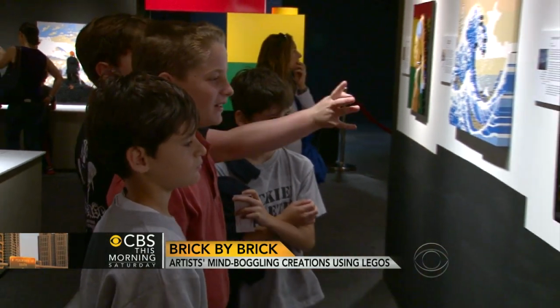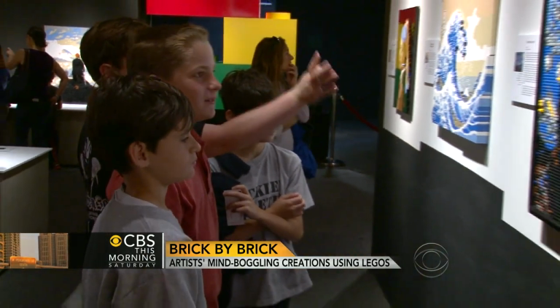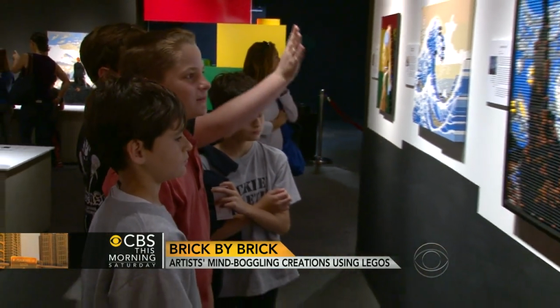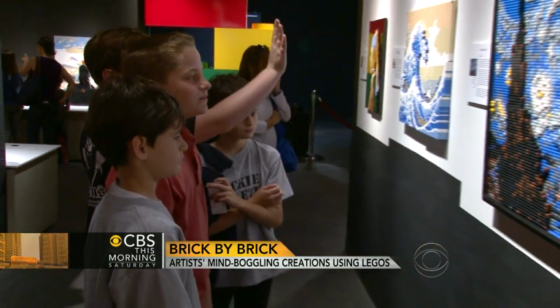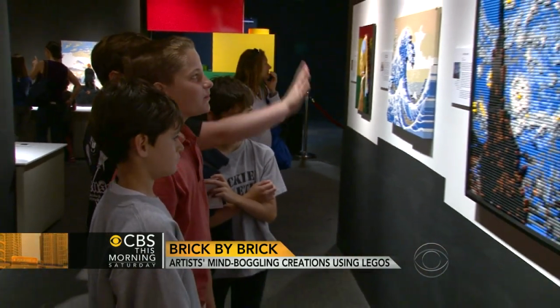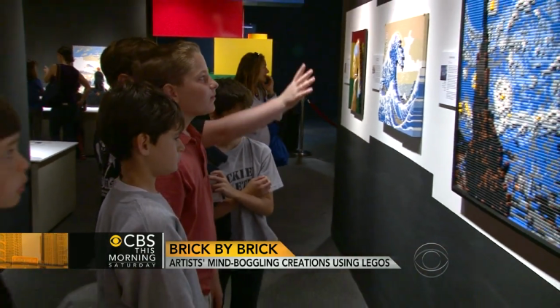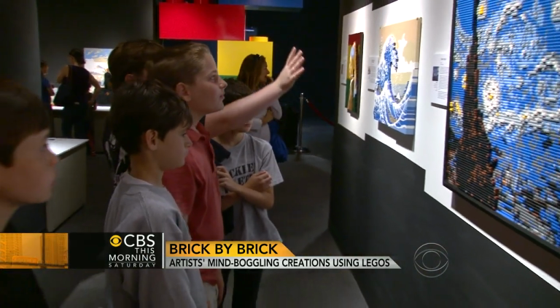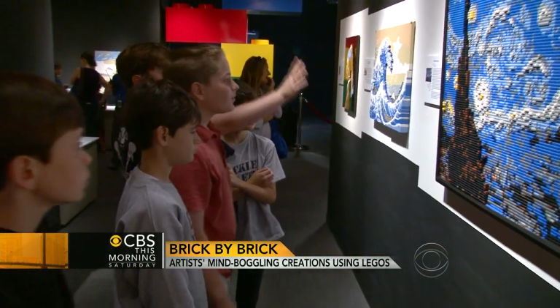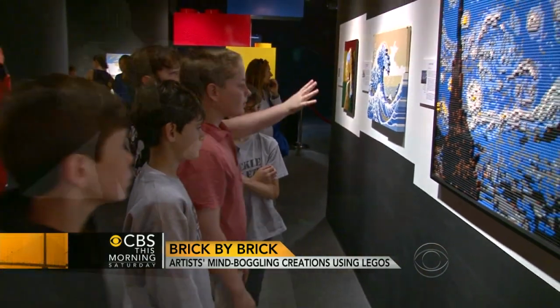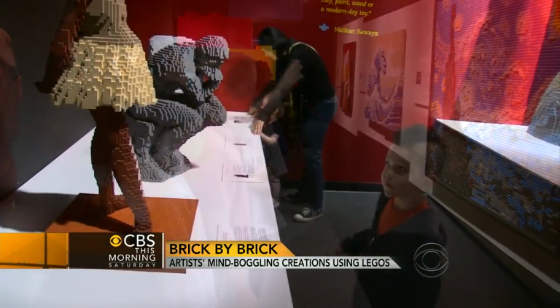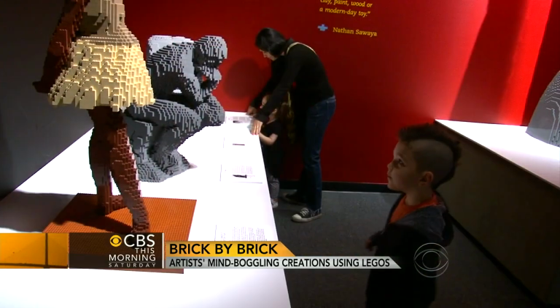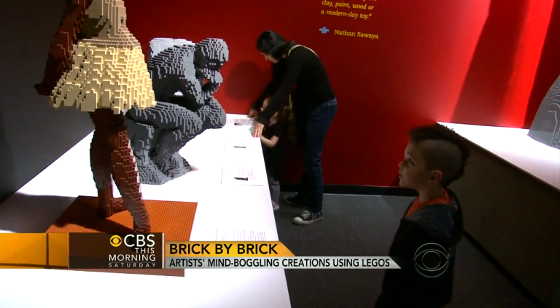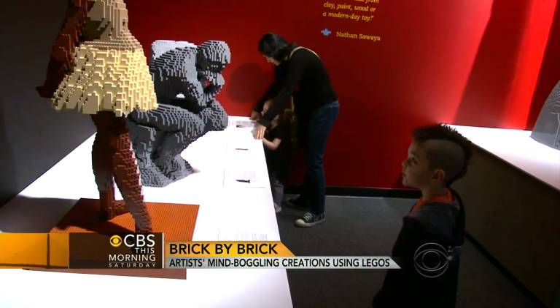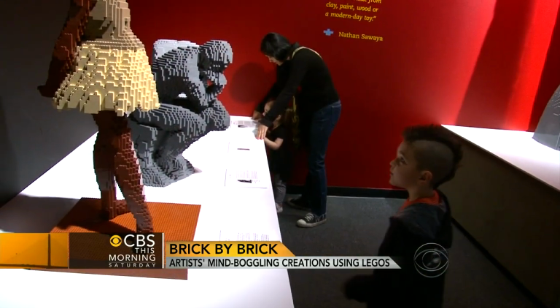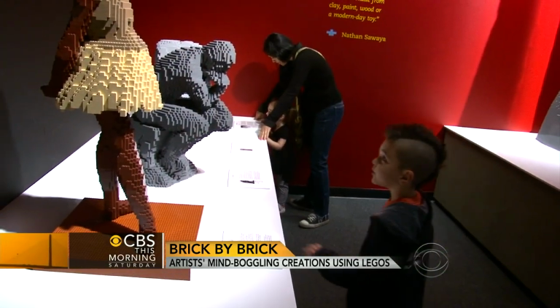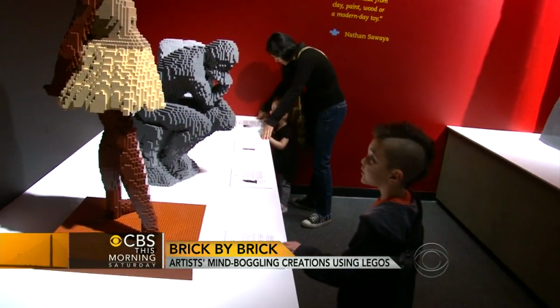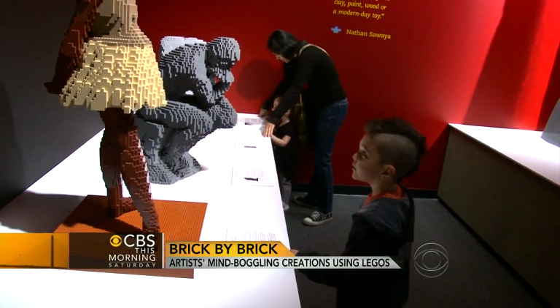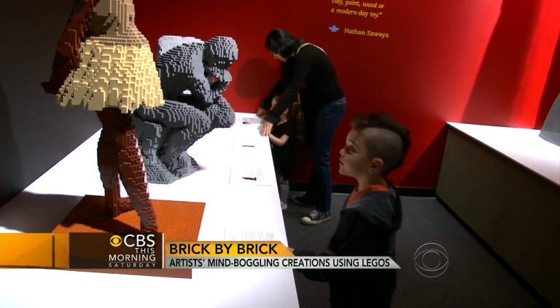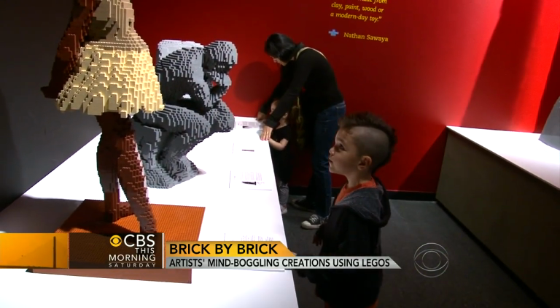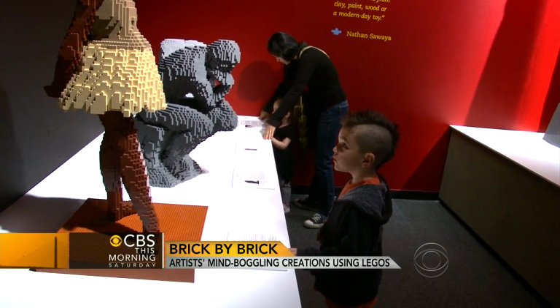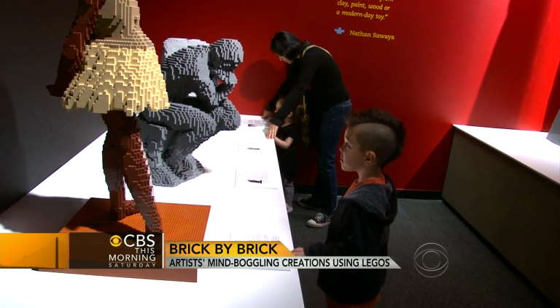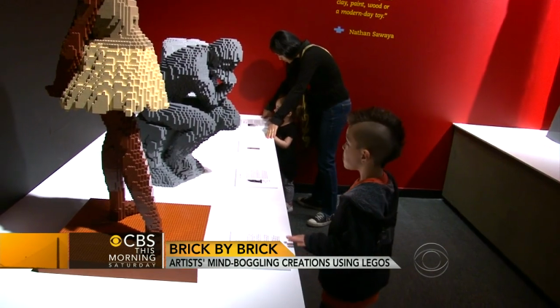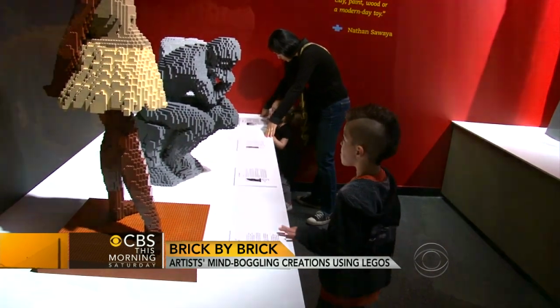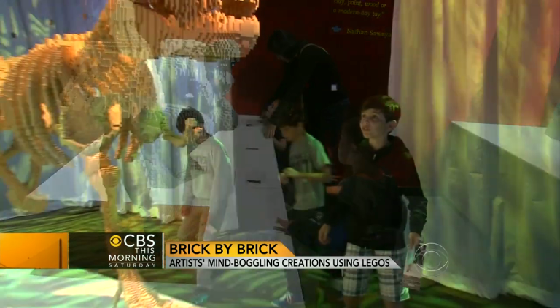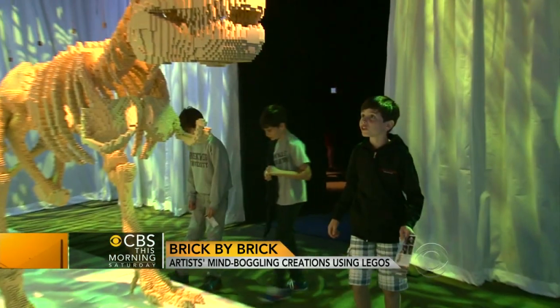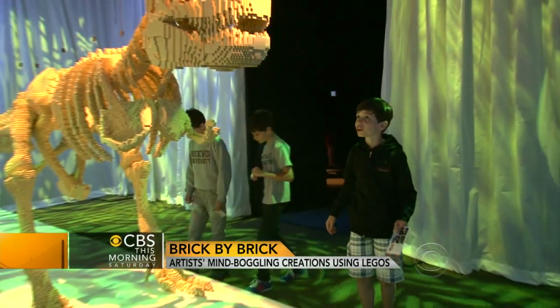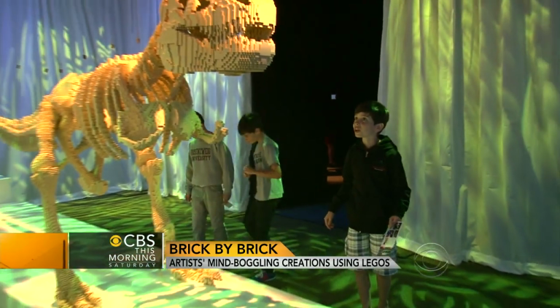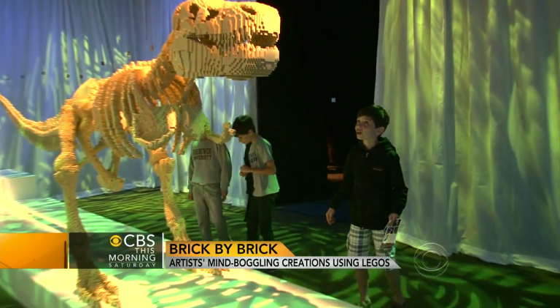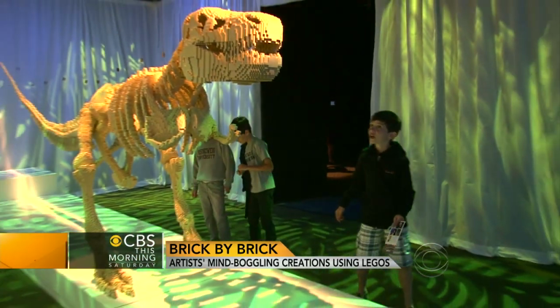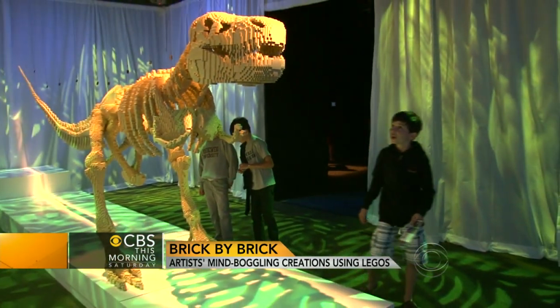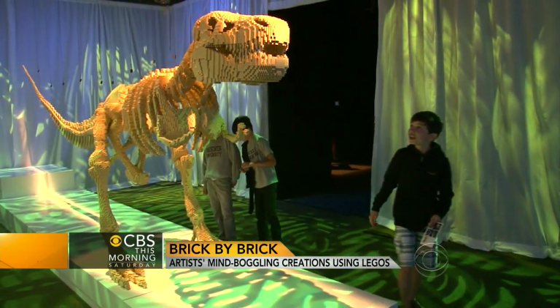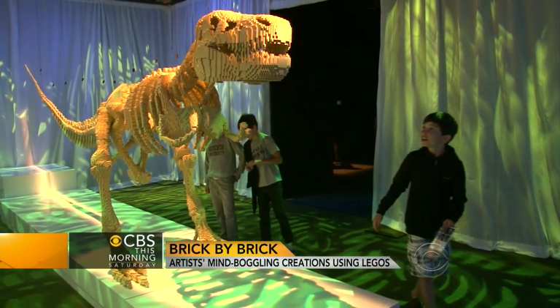How do kids react to your work? Kids are a big part of what I do because I create art to inspire.